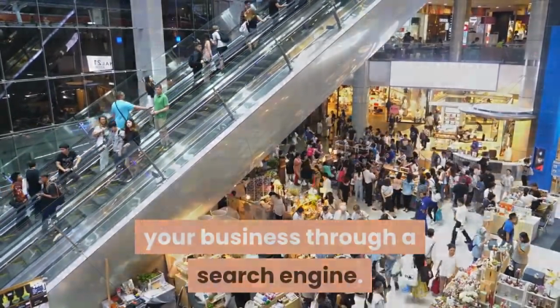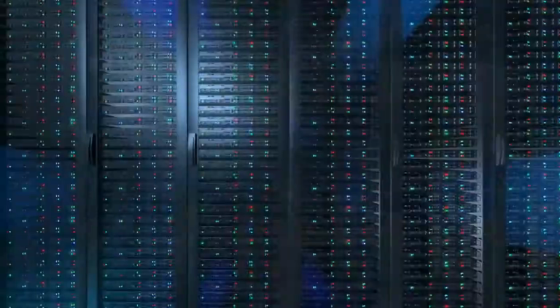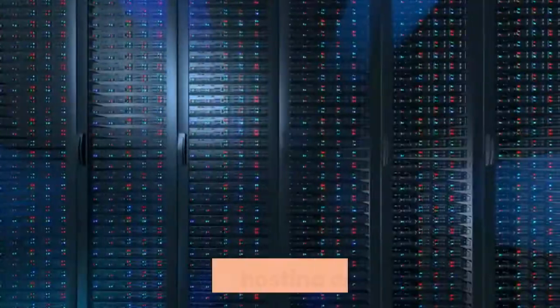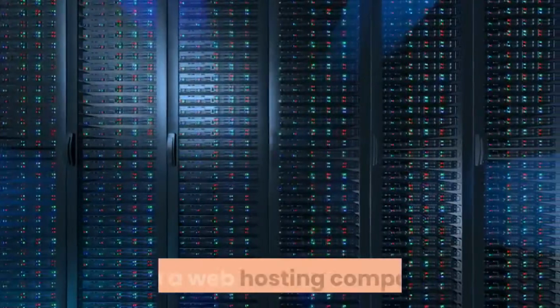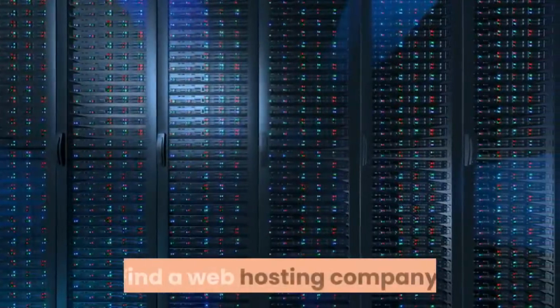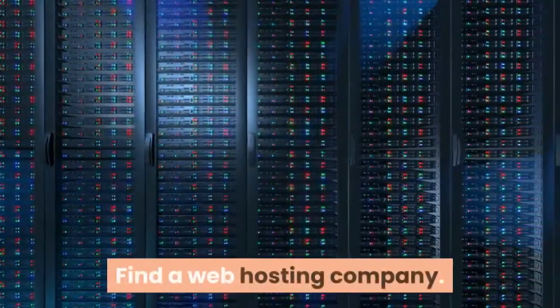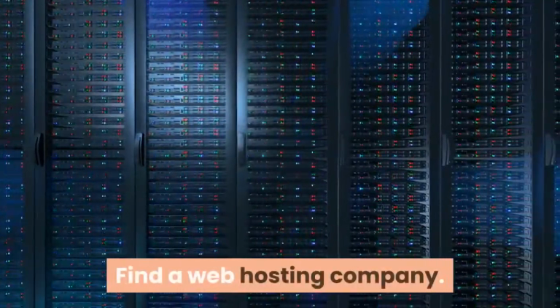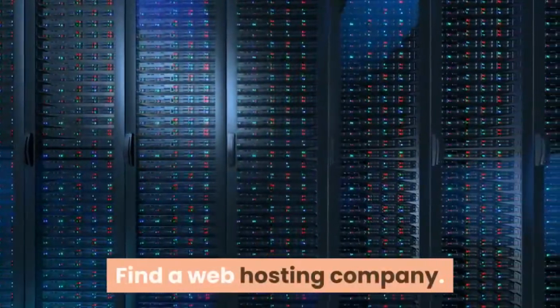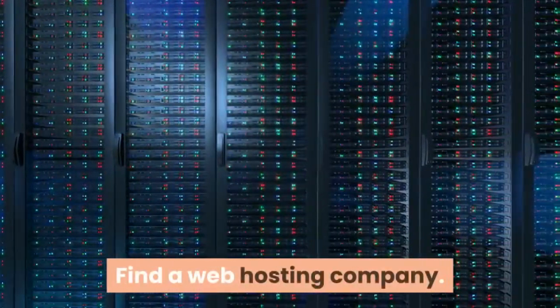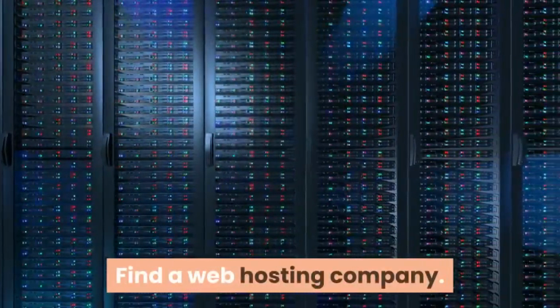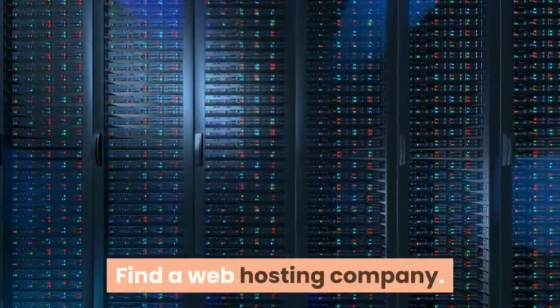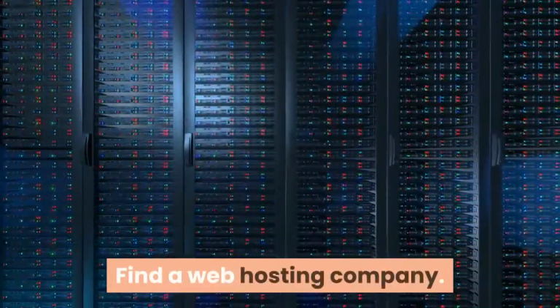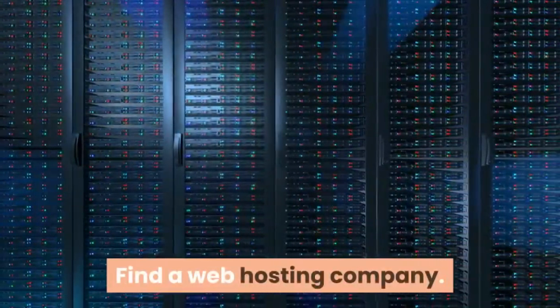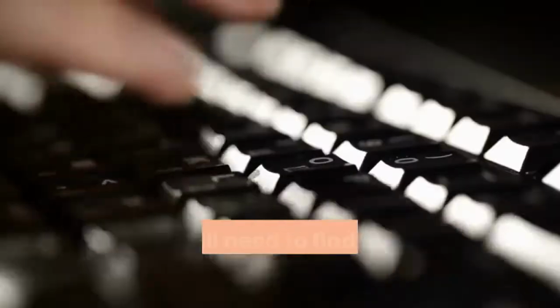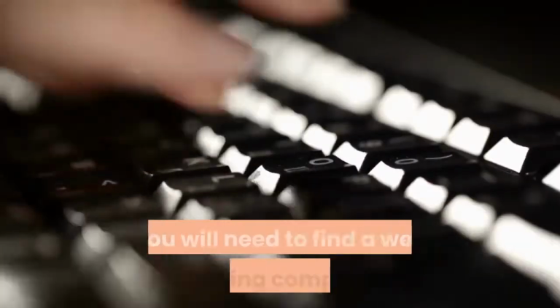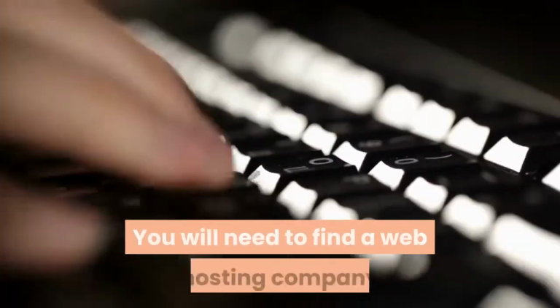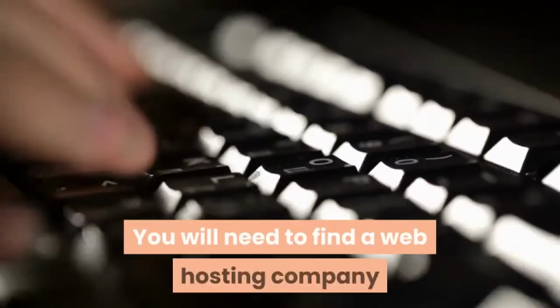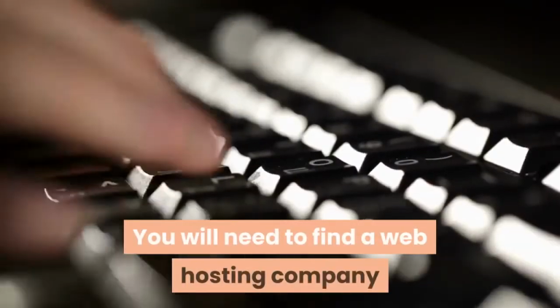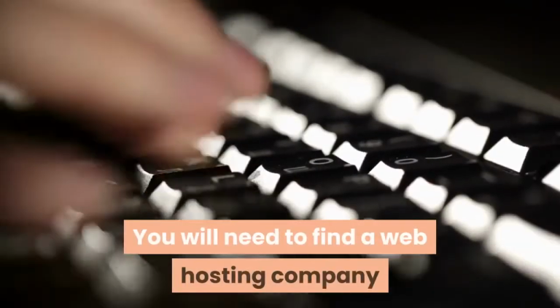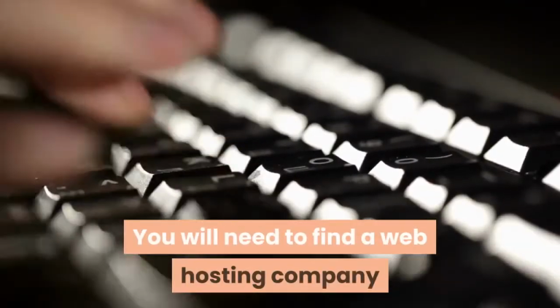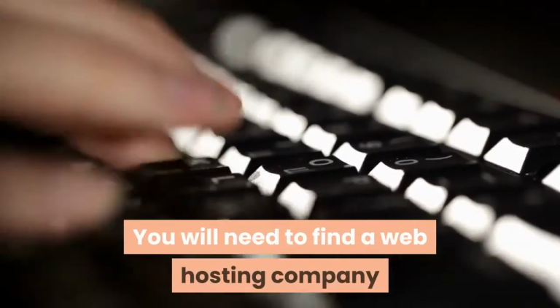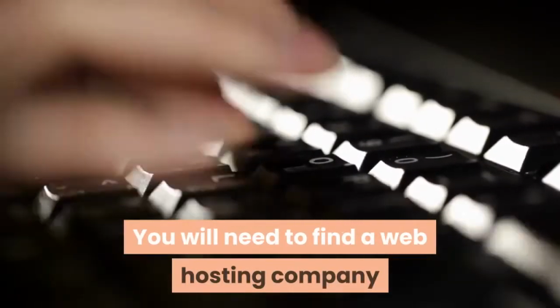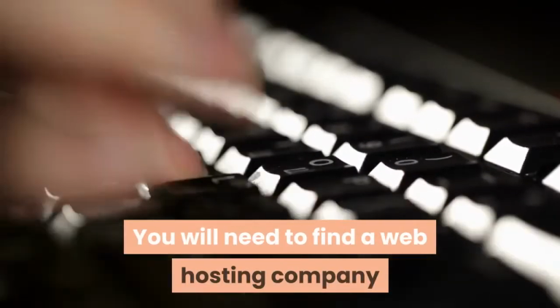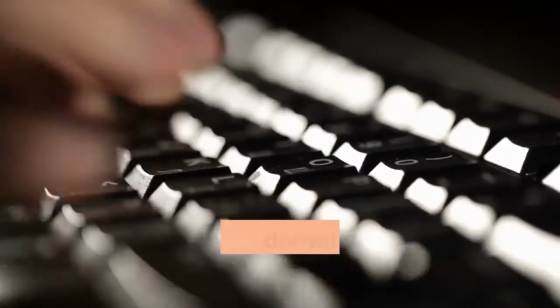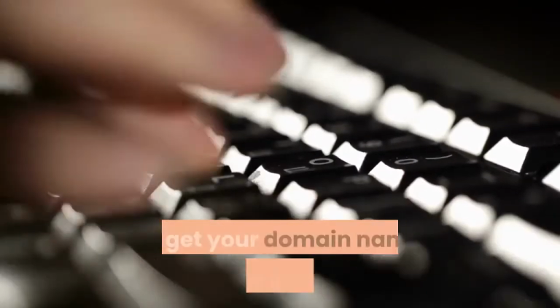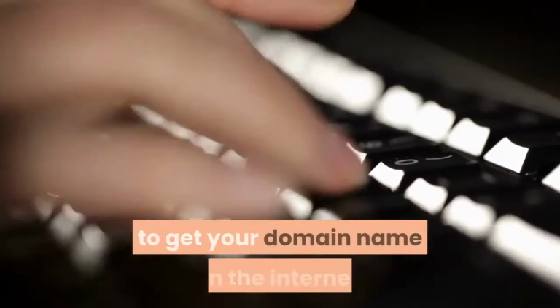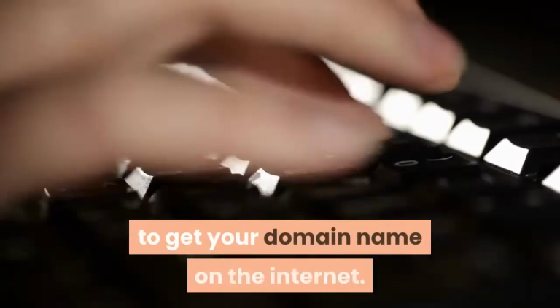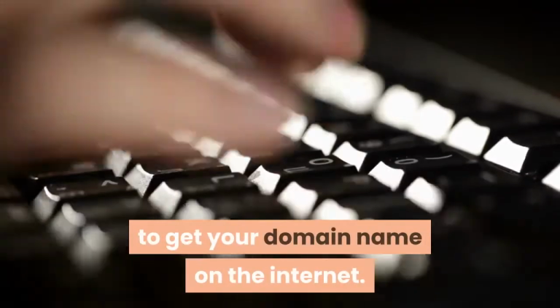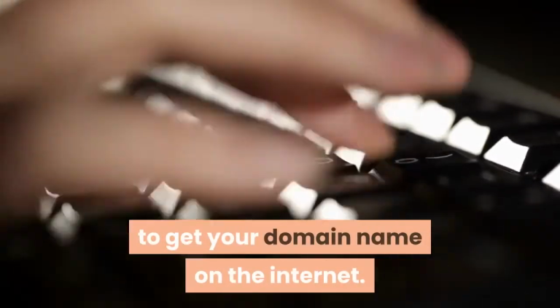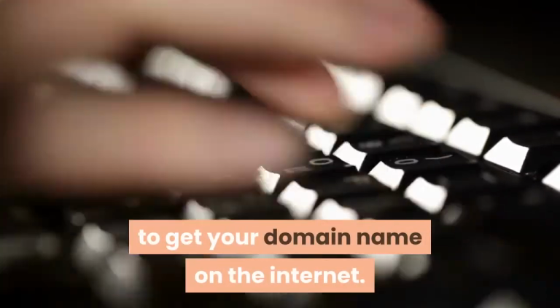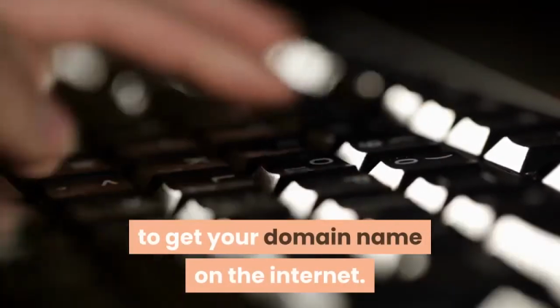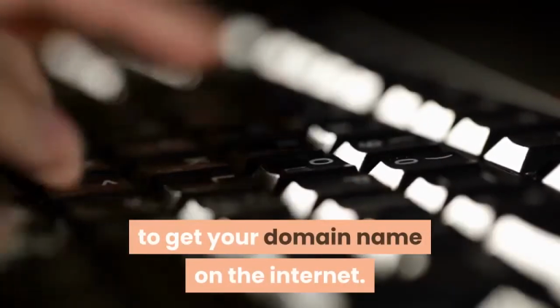Find a web hosting company. You will need to find a web hosting company to get your domain name on the internet.